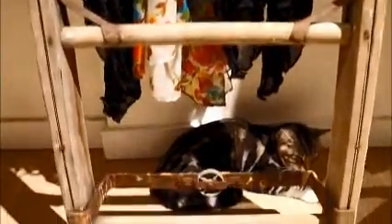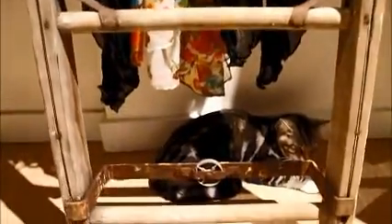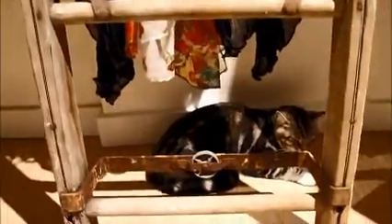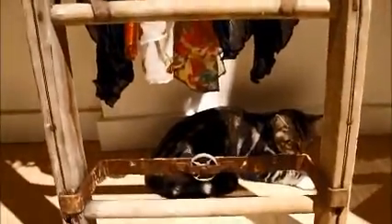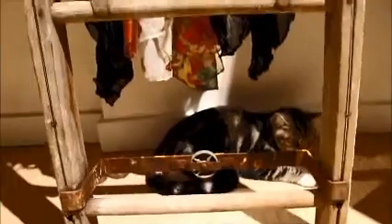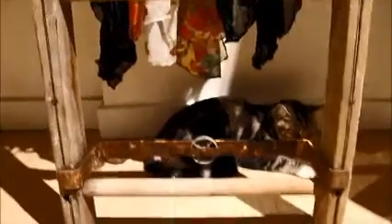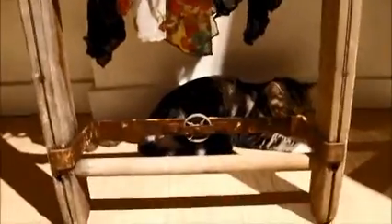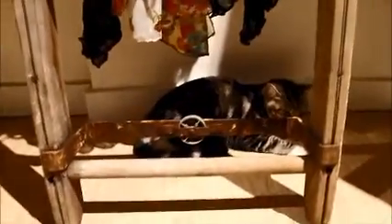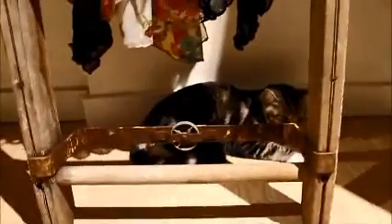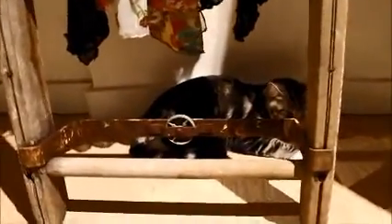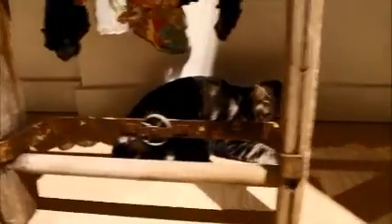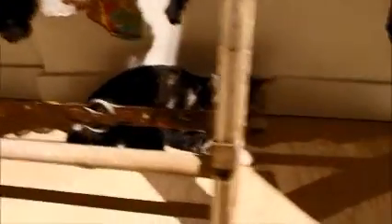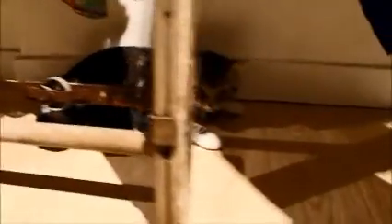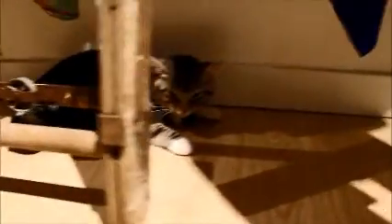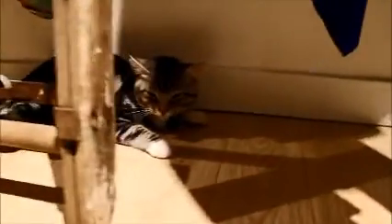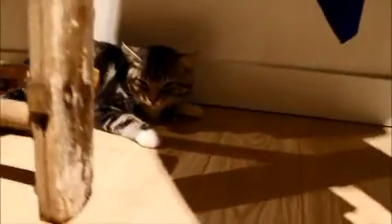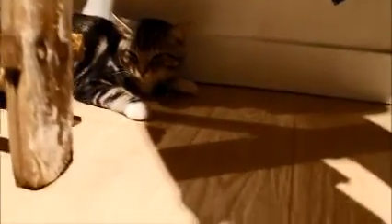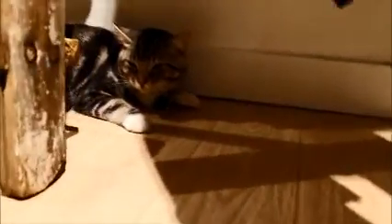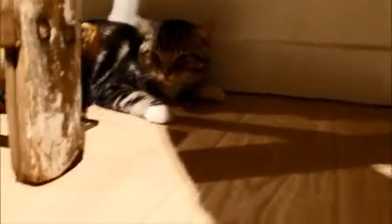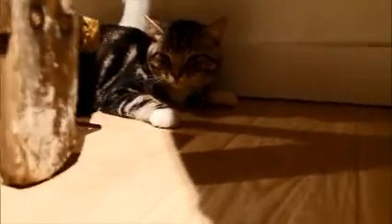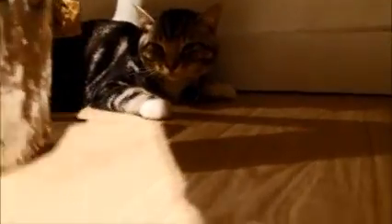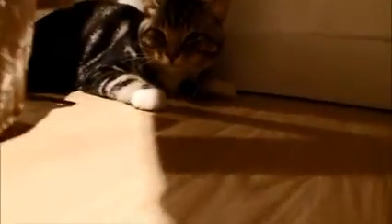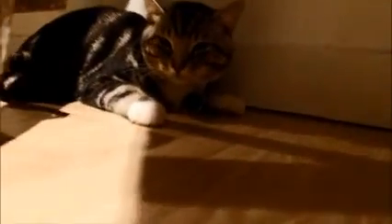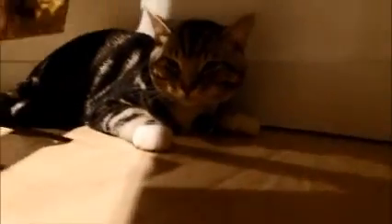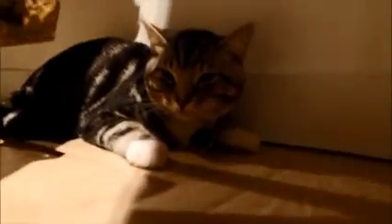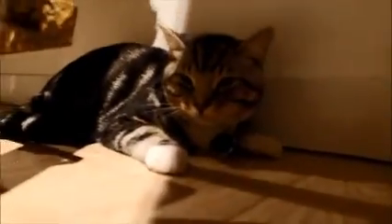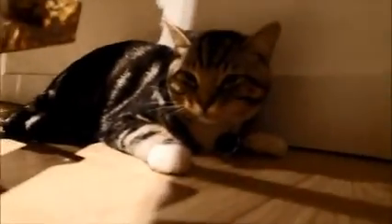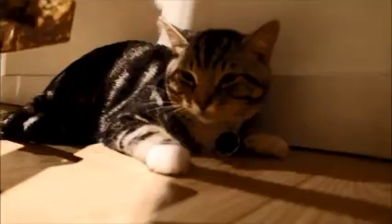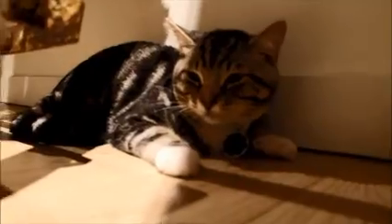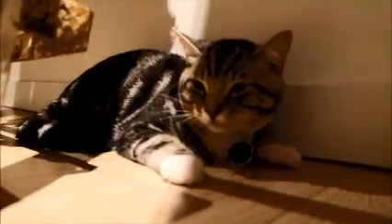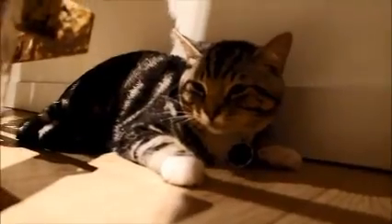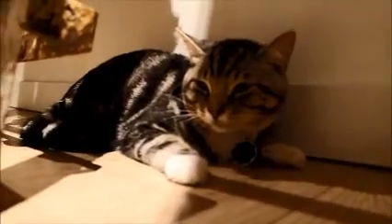Hey, who's that? That's our store cat, Tybee. He likes to nap a lot.